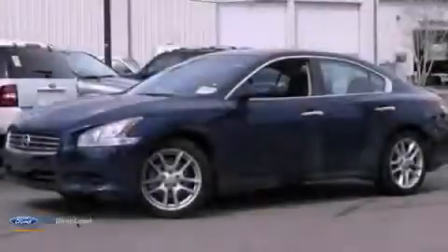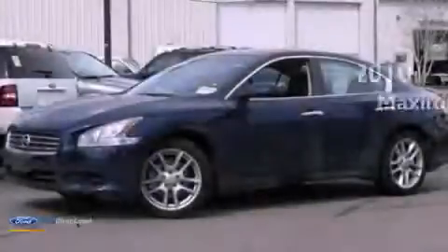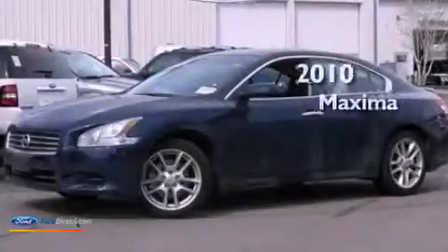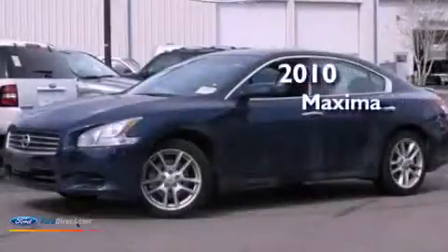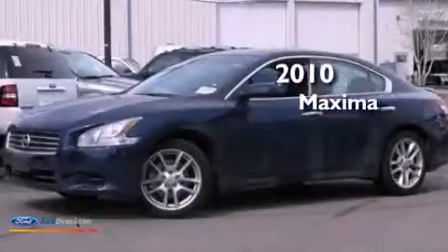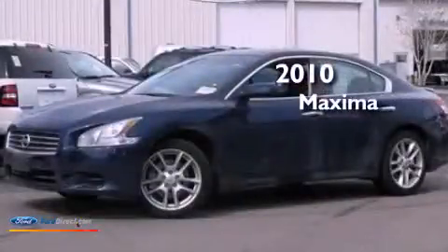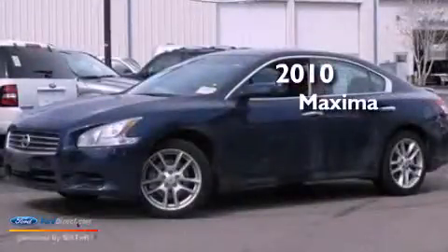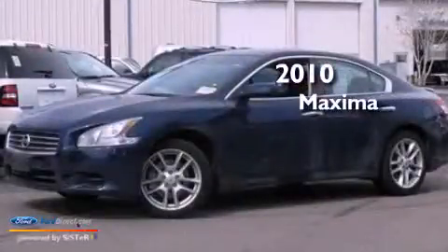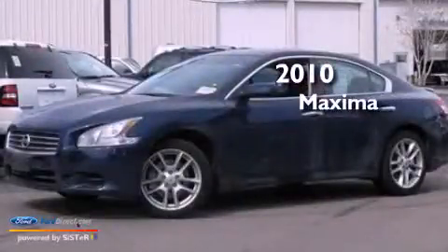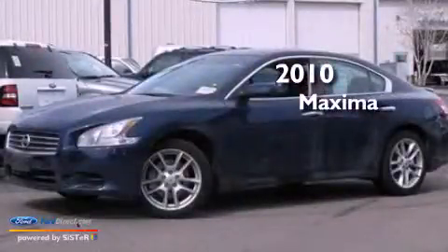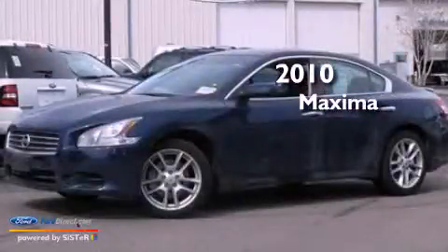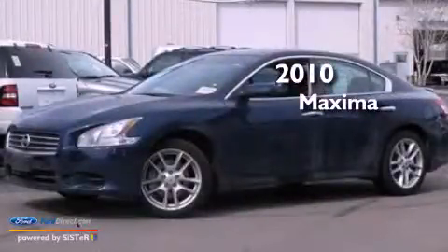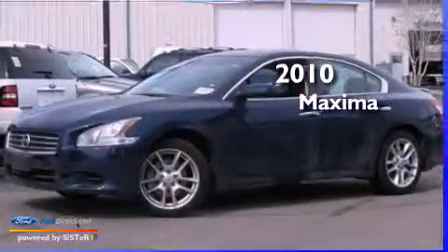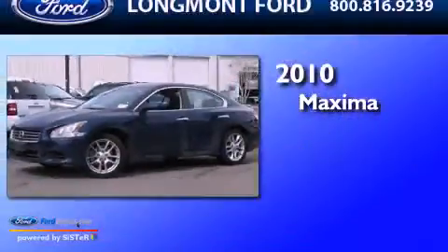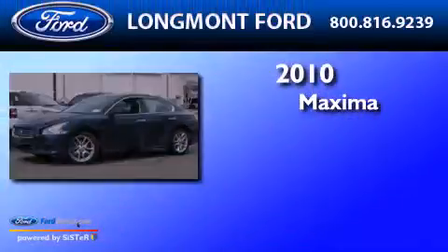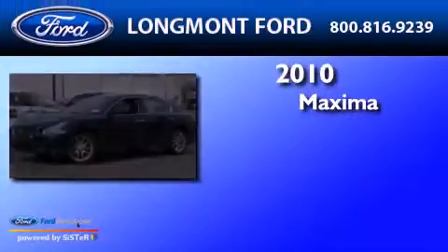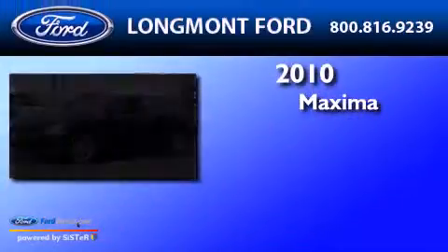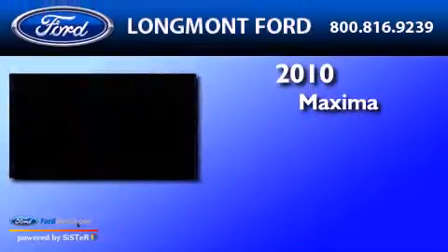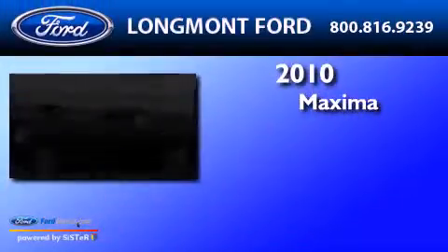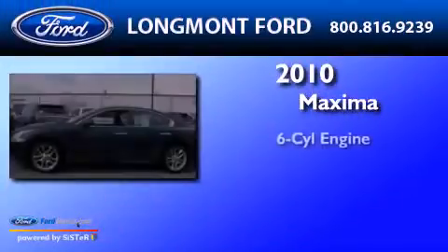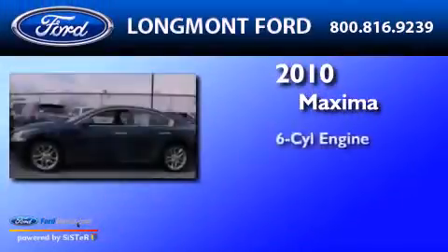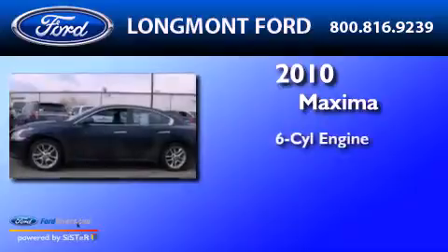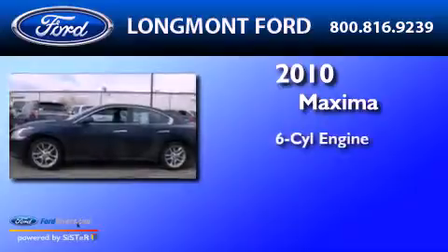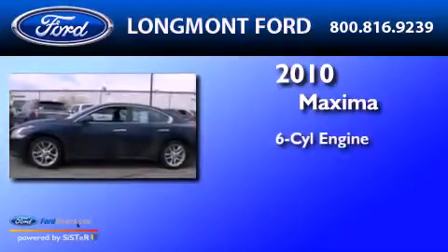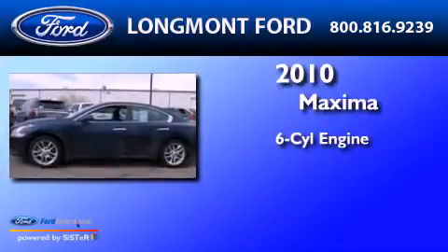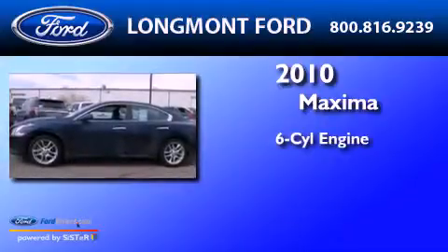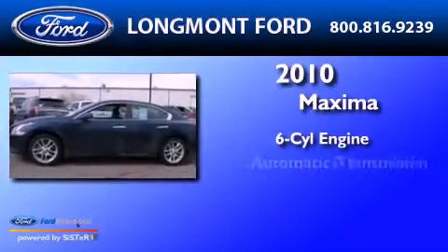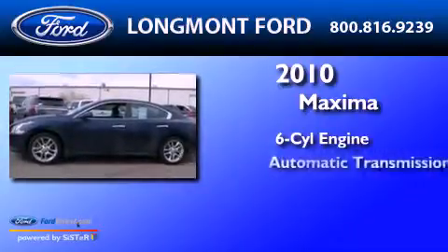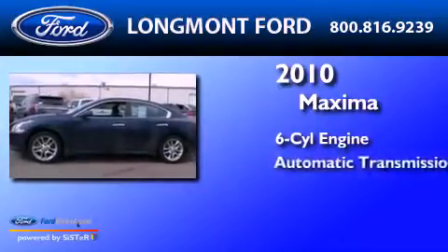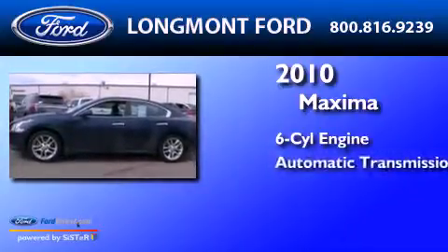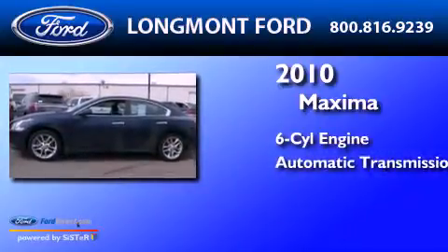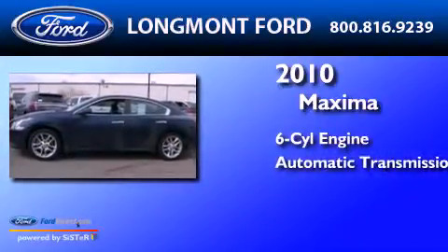This is a 2010 Nissan Maxima. It has a six-cylinder engine and an automatic transmission.